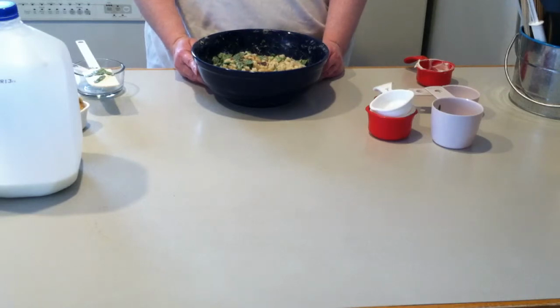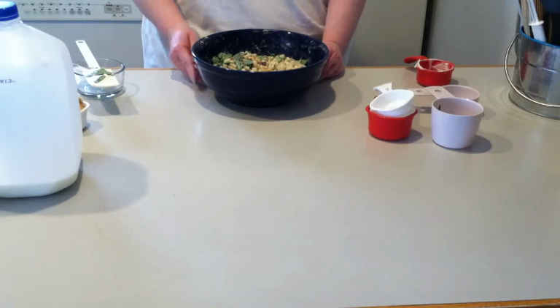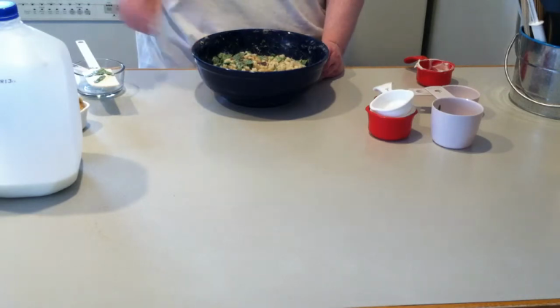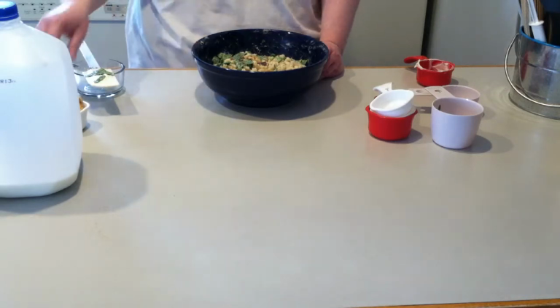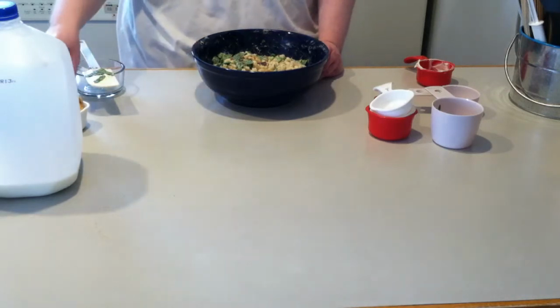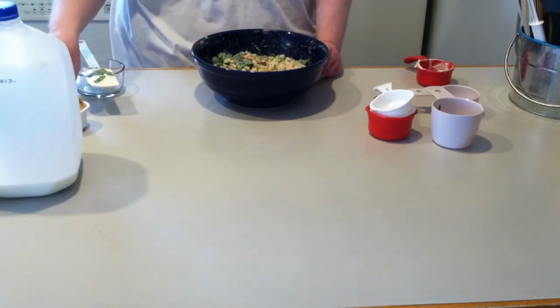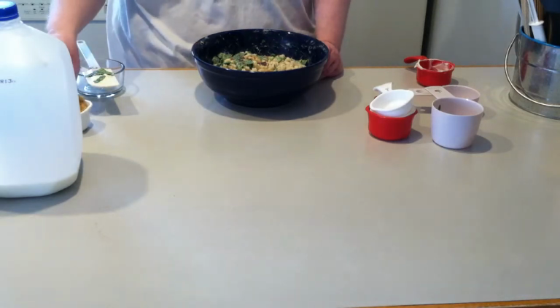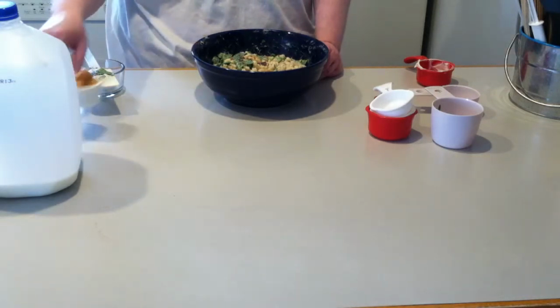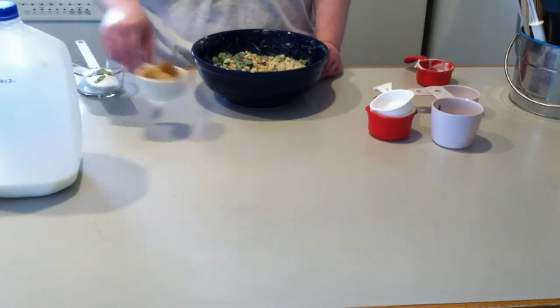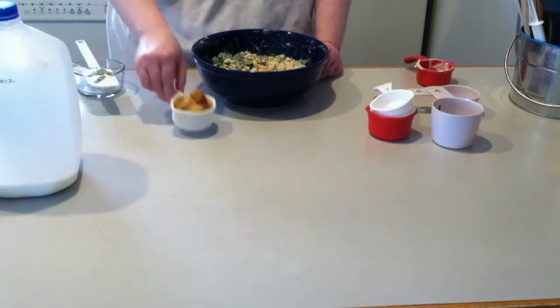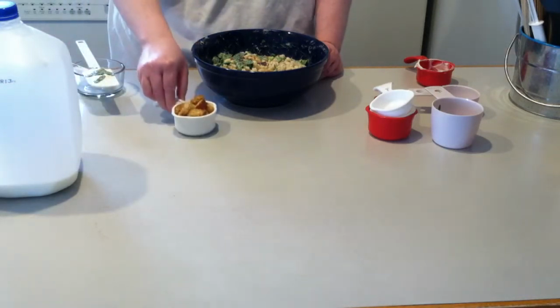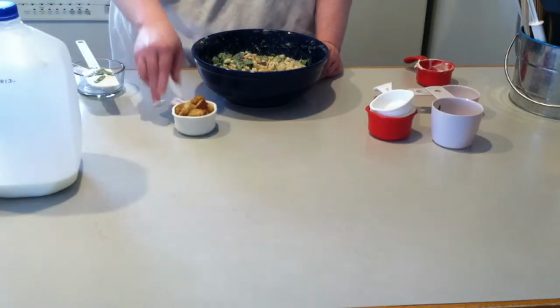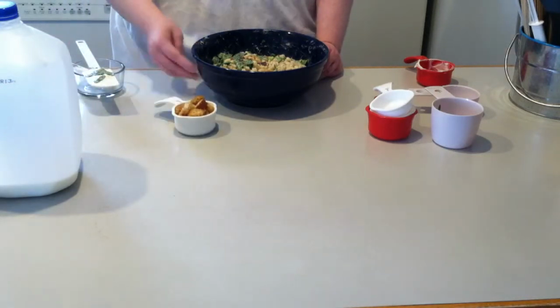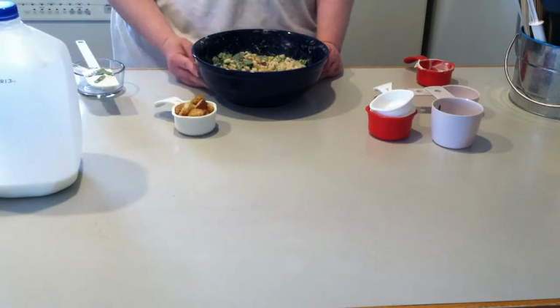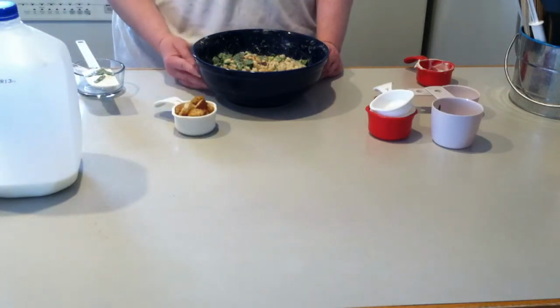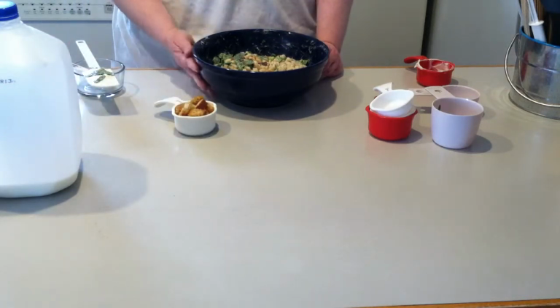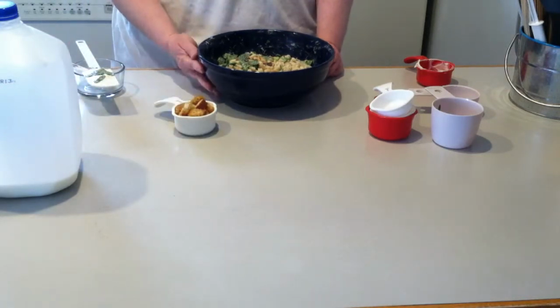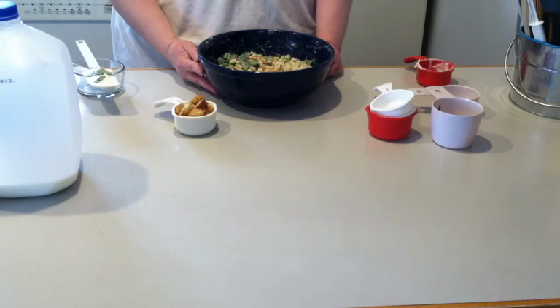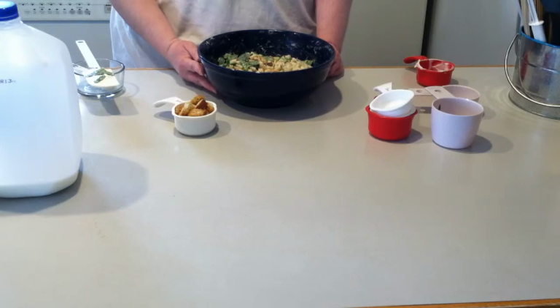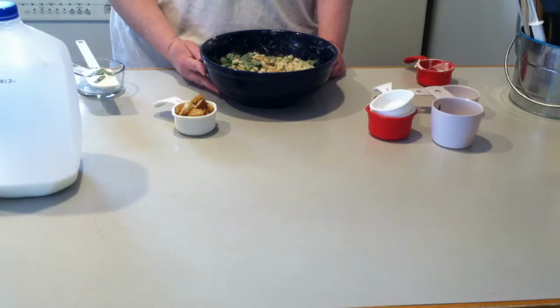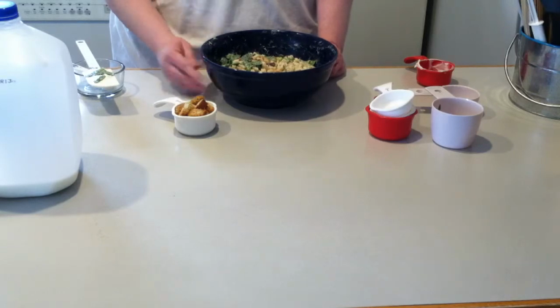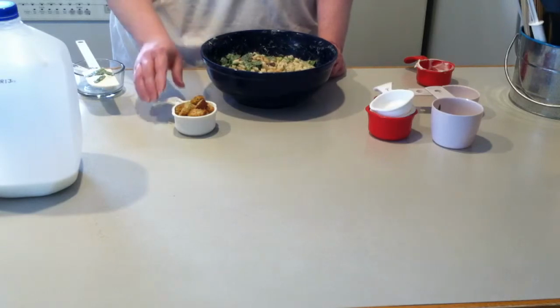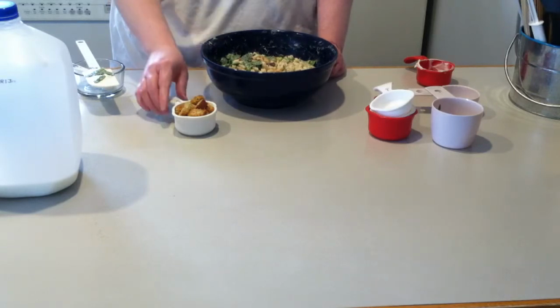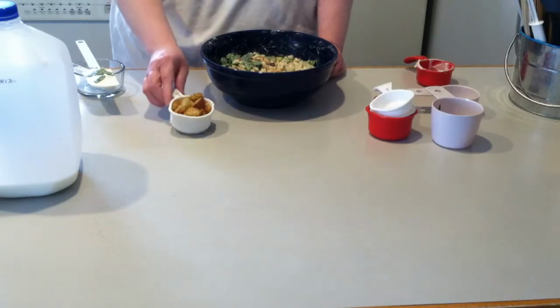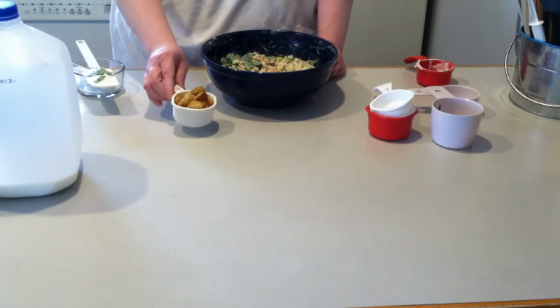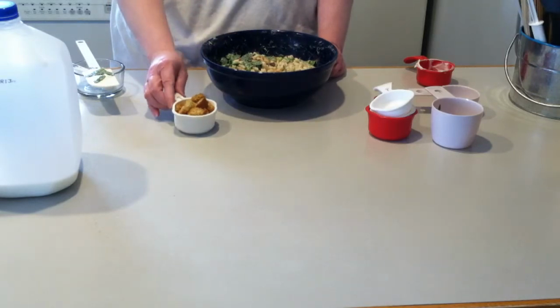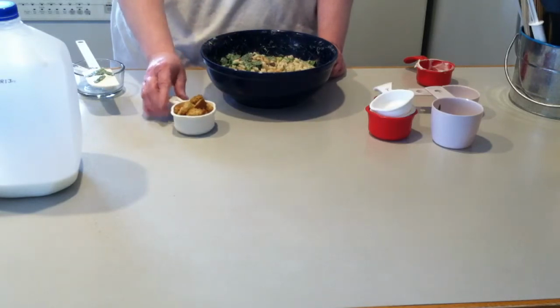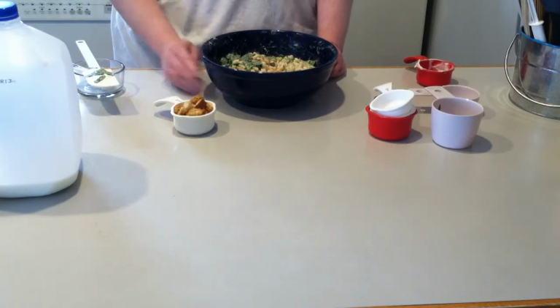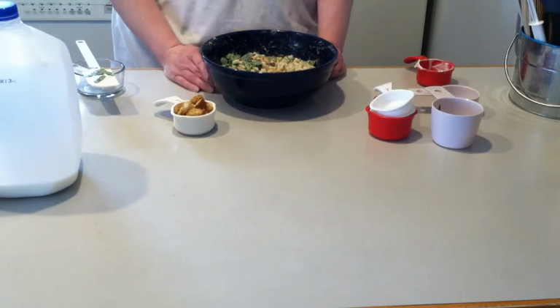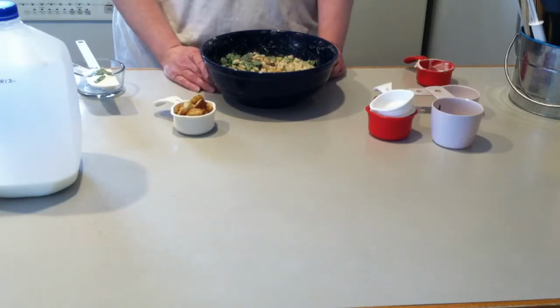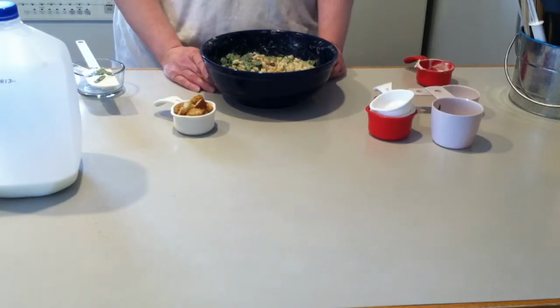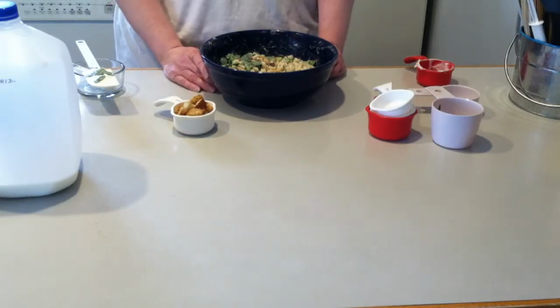Once you refrigerate this for an hour, go ahead and top it with croutons and serve.